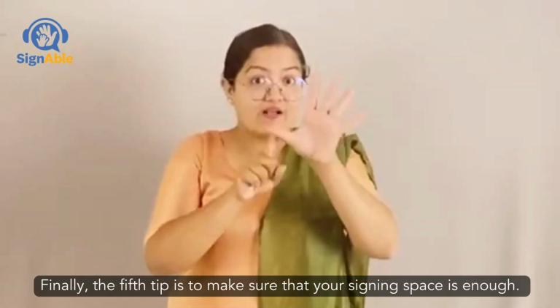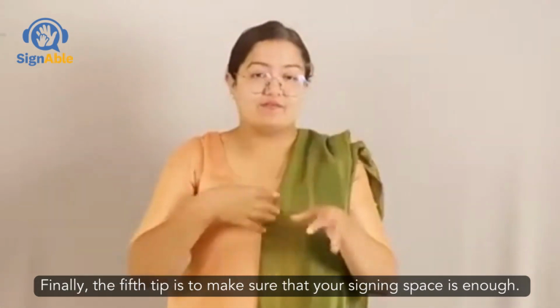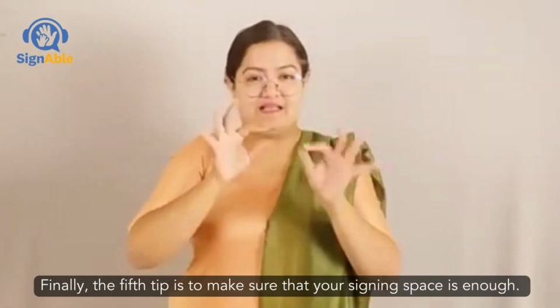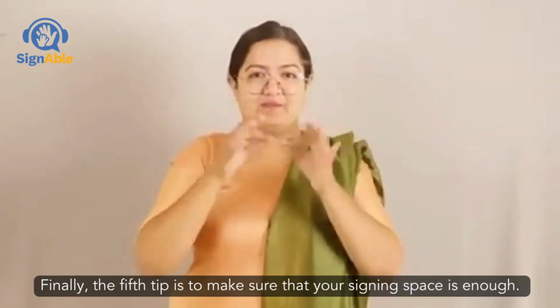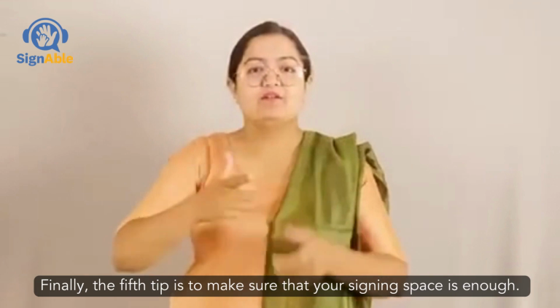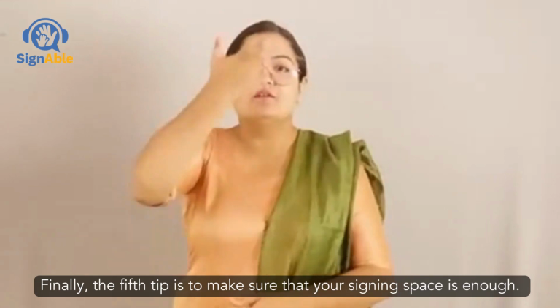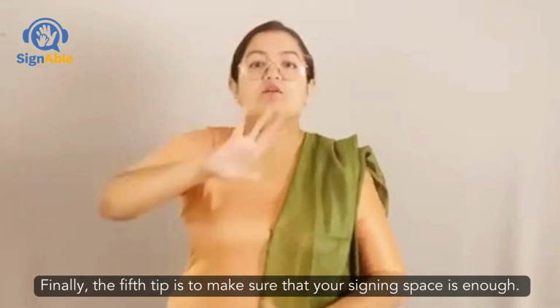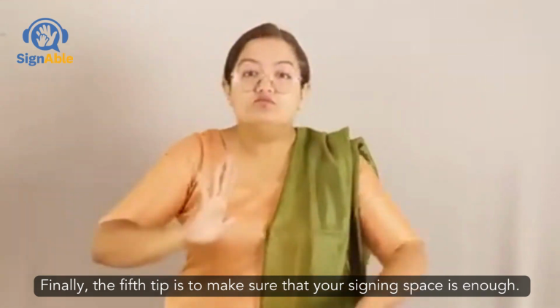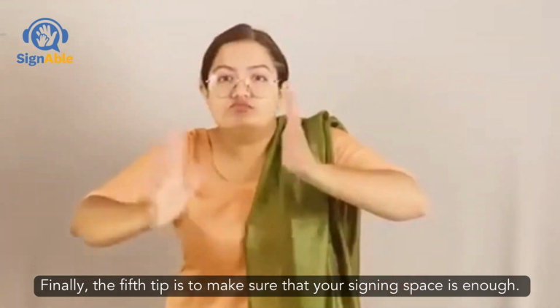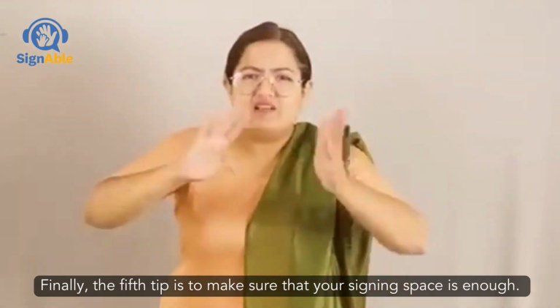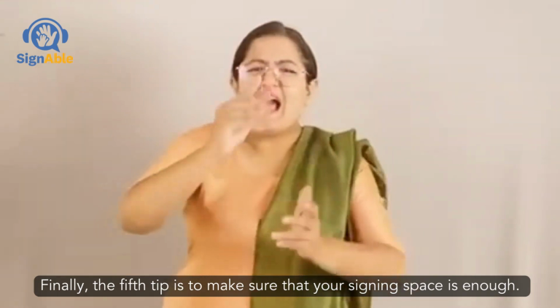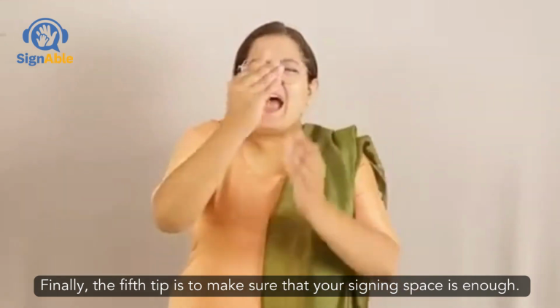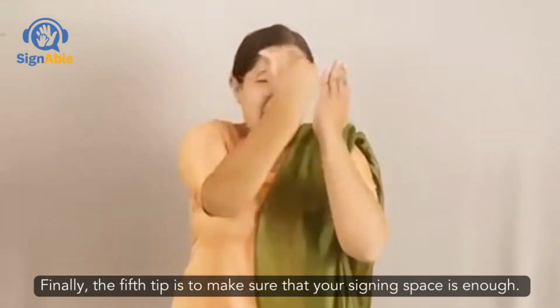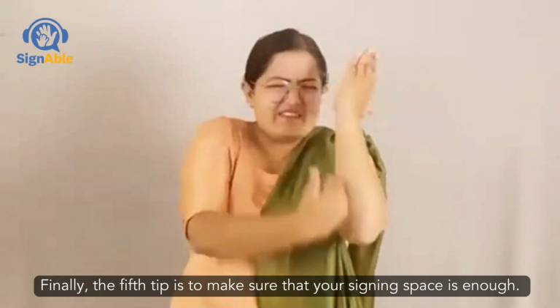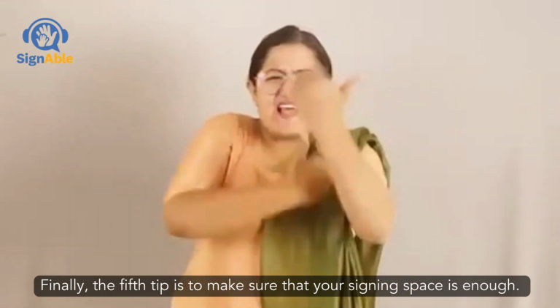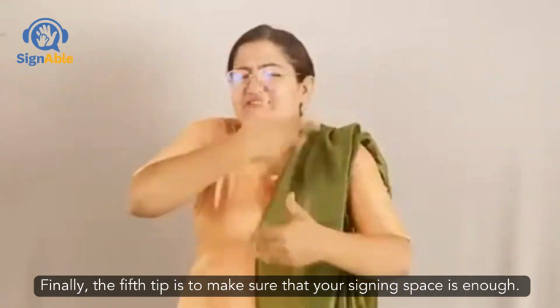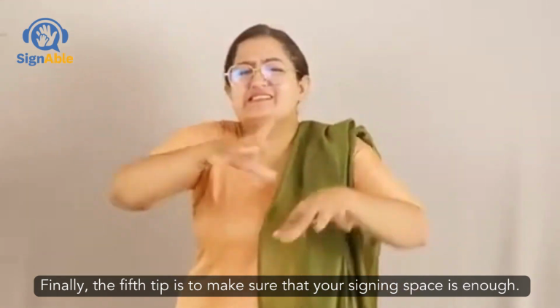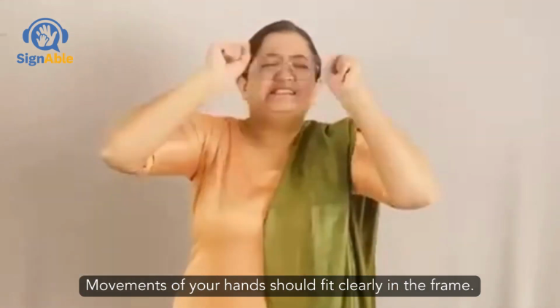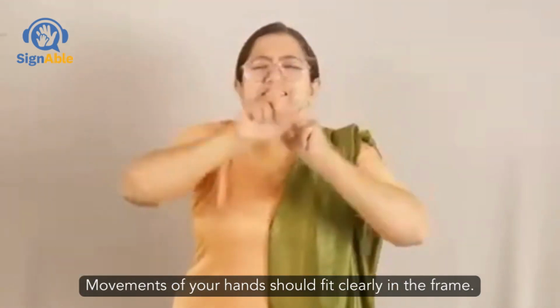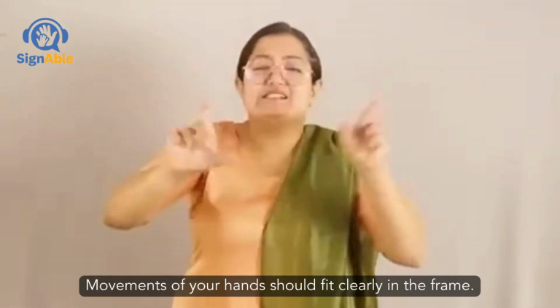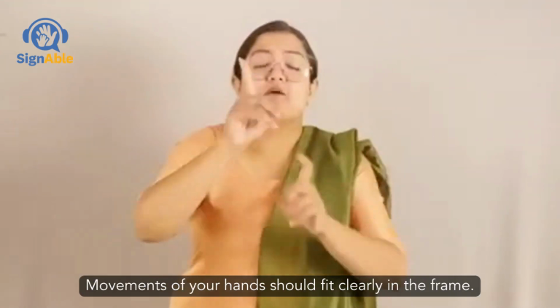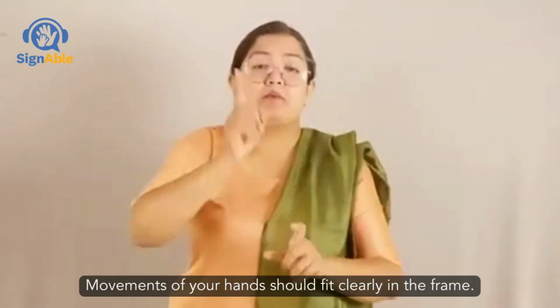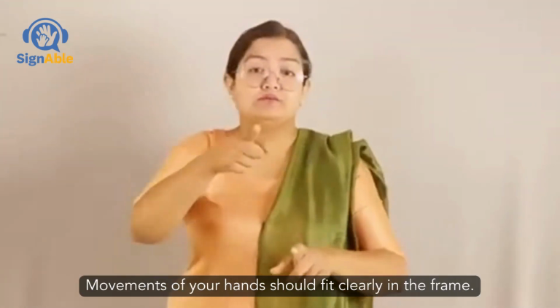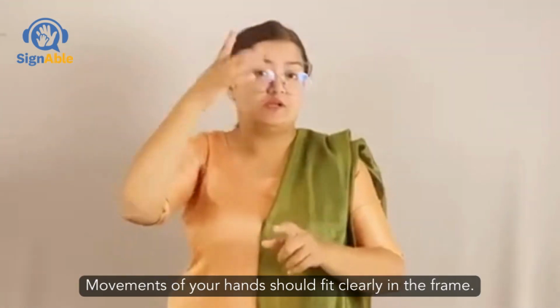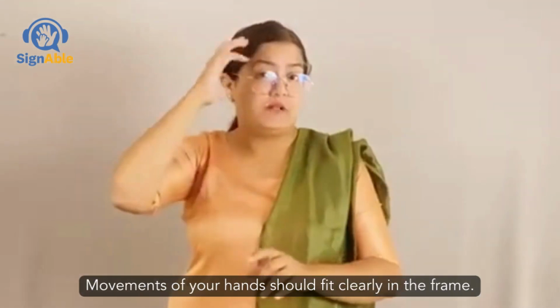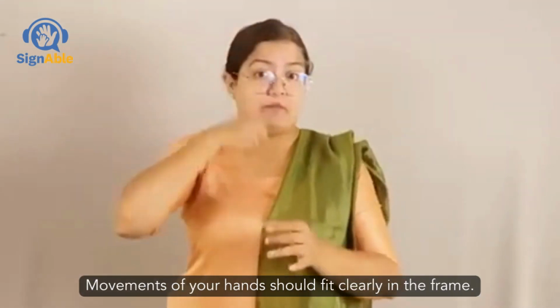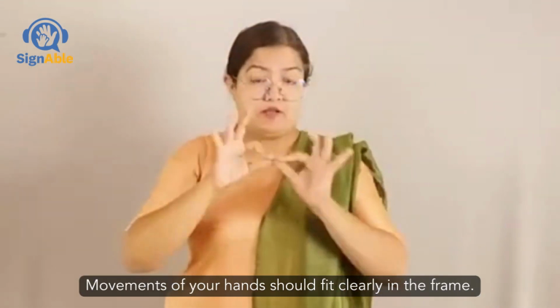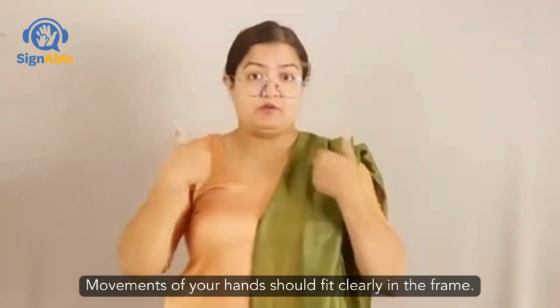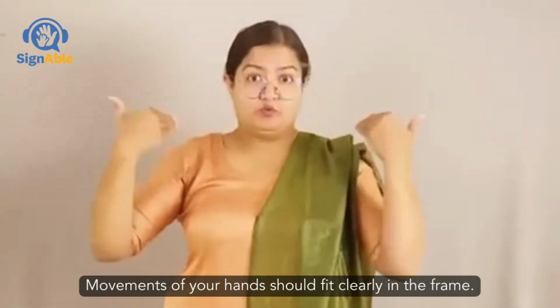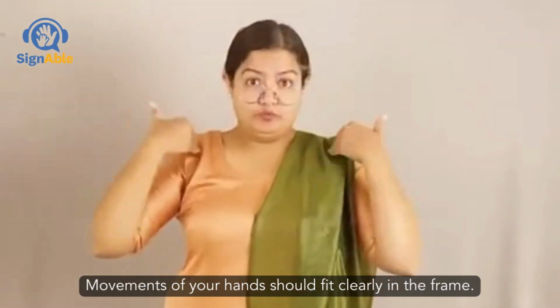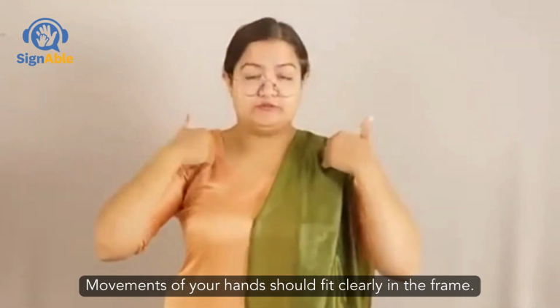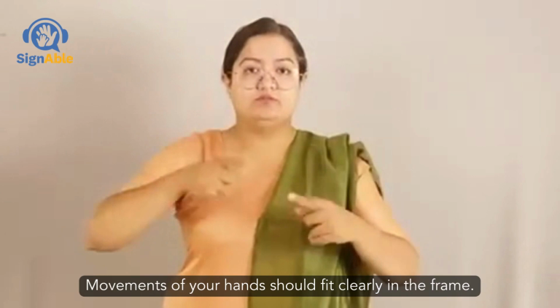Fifth, make sure that your signing space is enough. Movements of your hands should fit clearly in the frame.